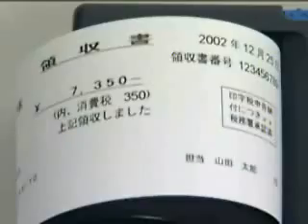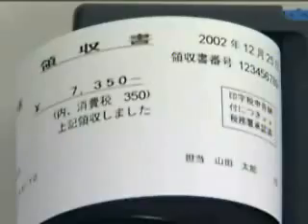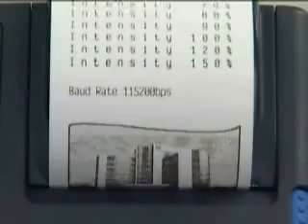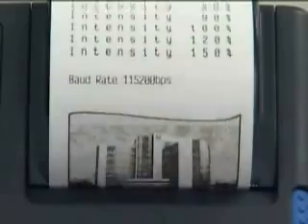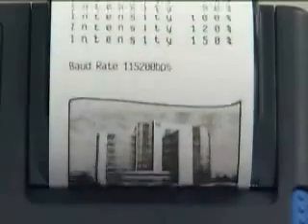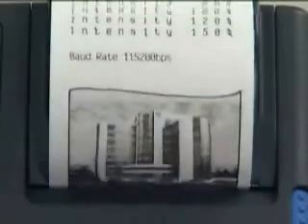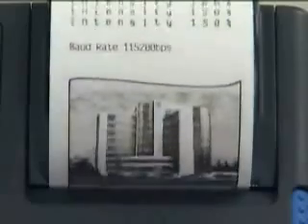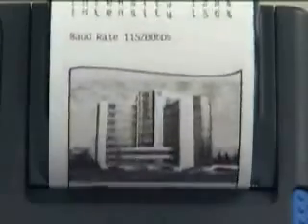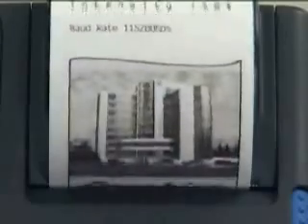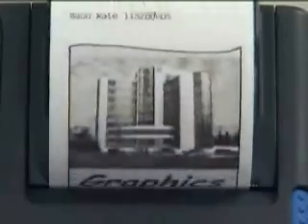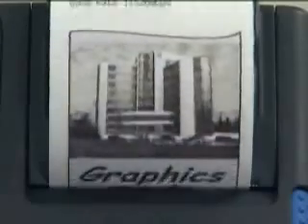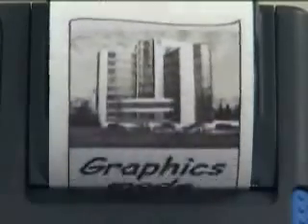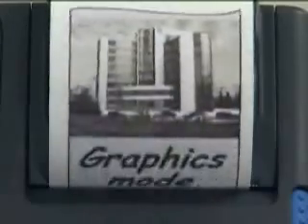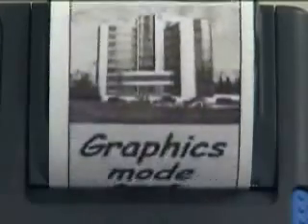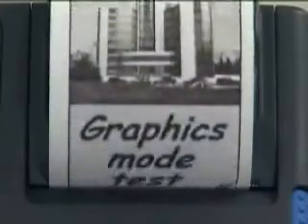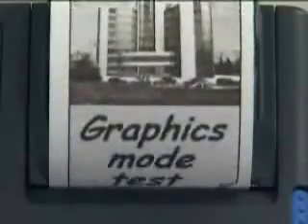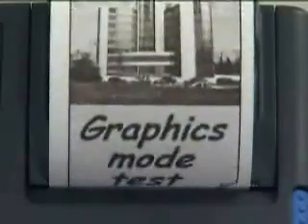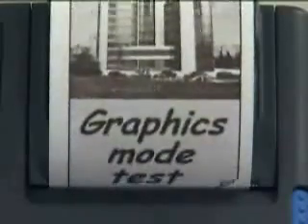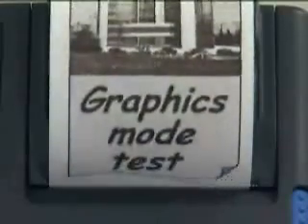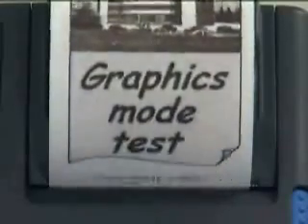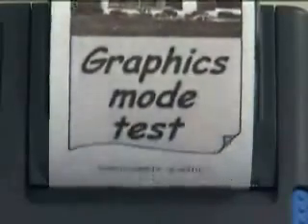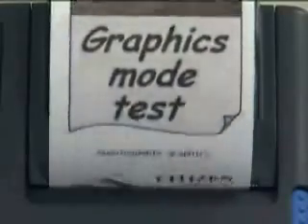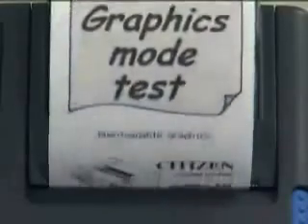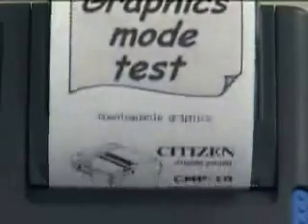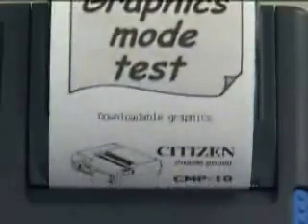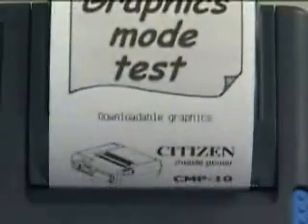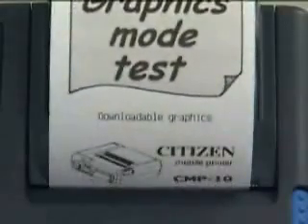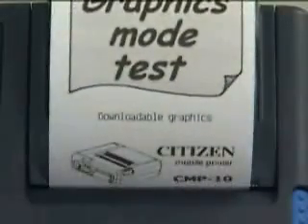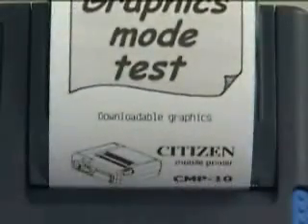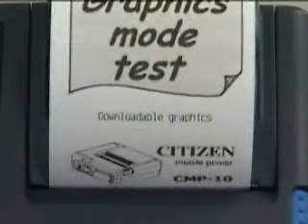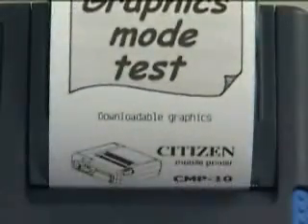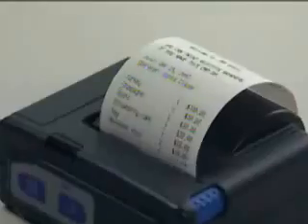It can print receipts with both text and graphics, and it can also print logos and barcodes.